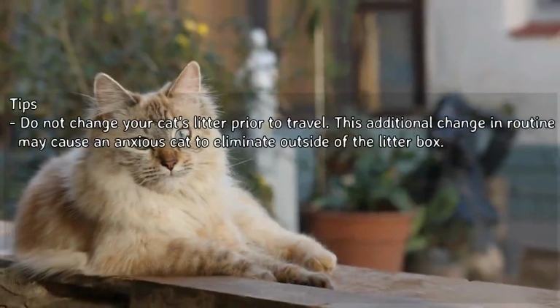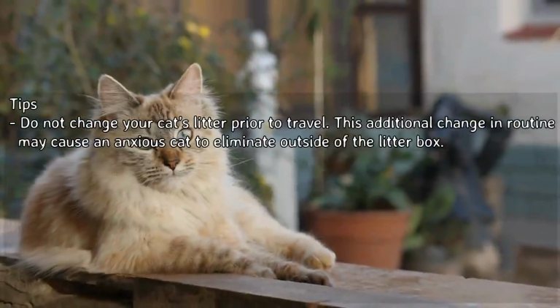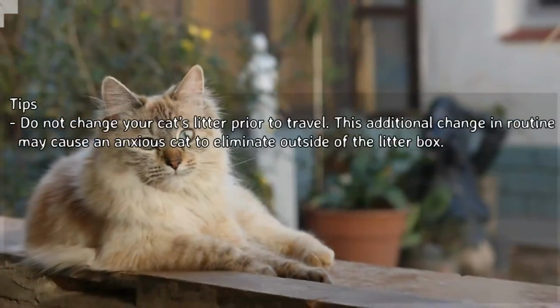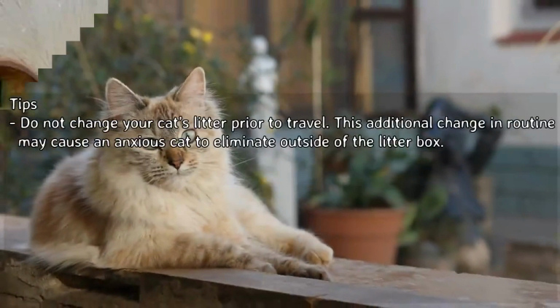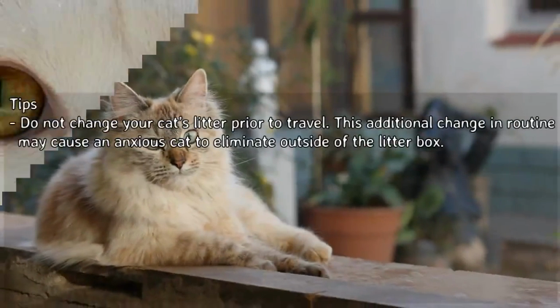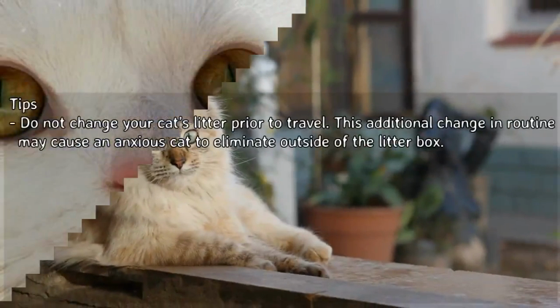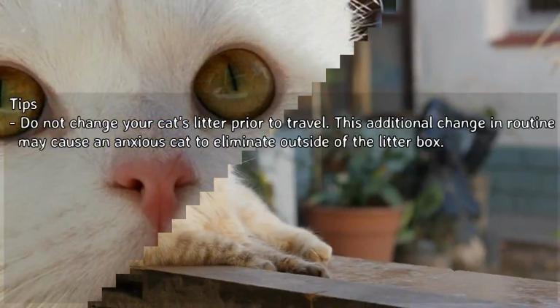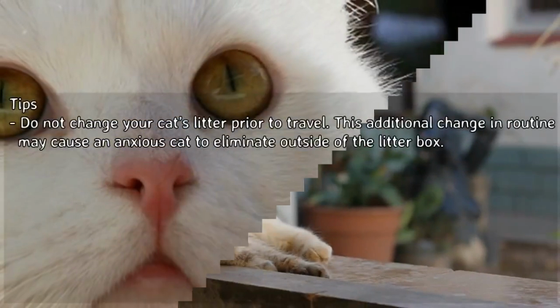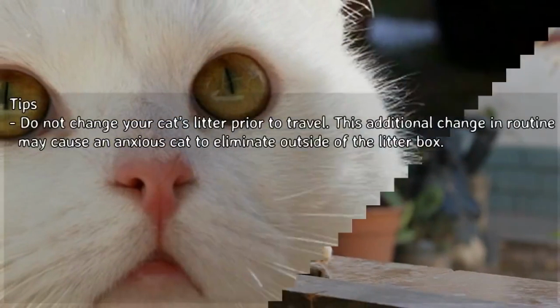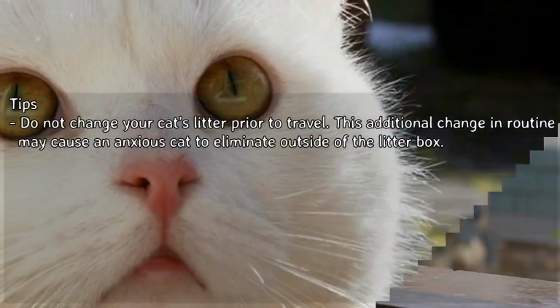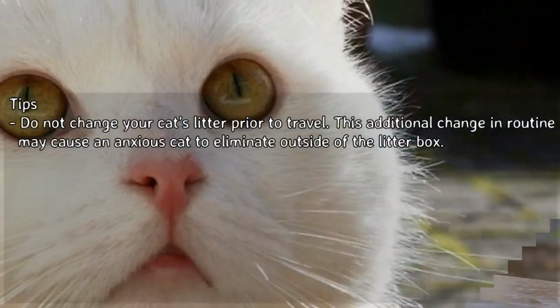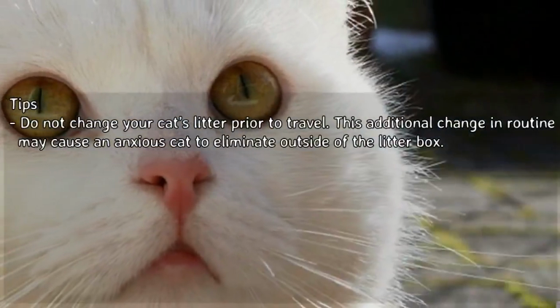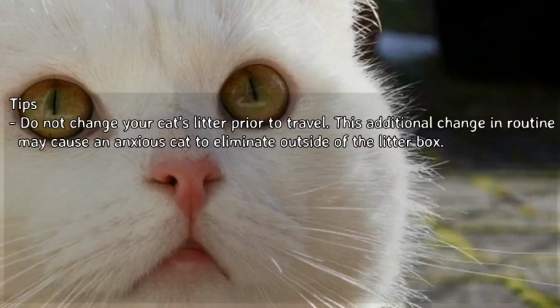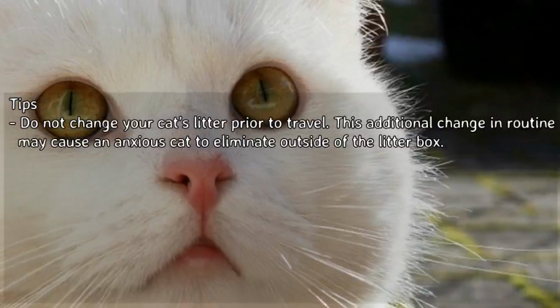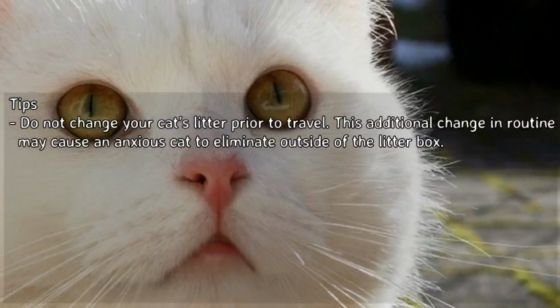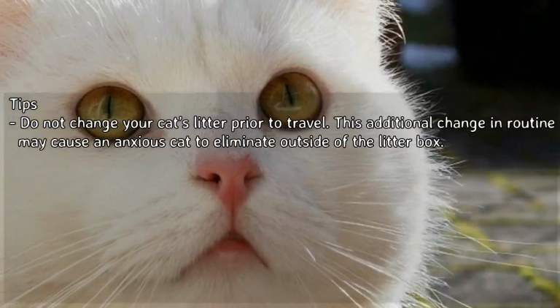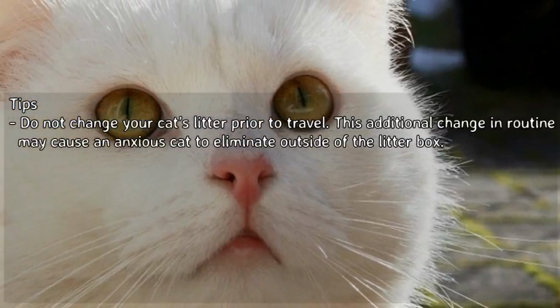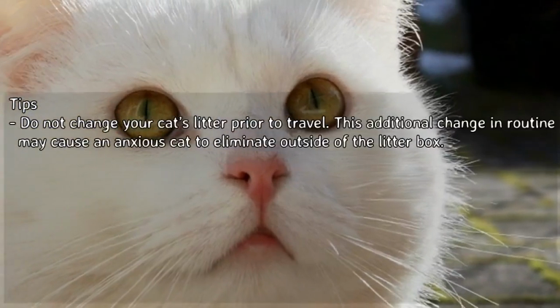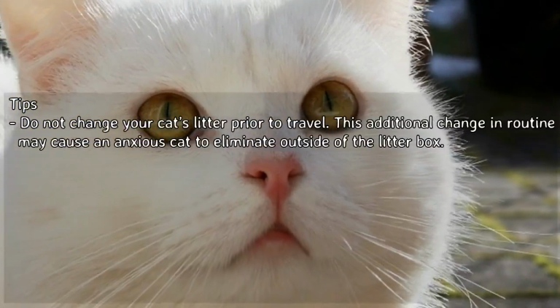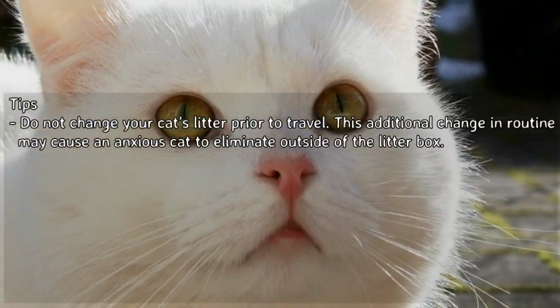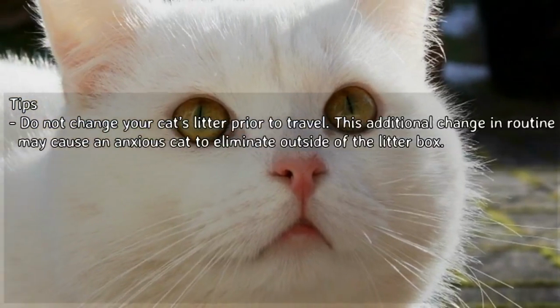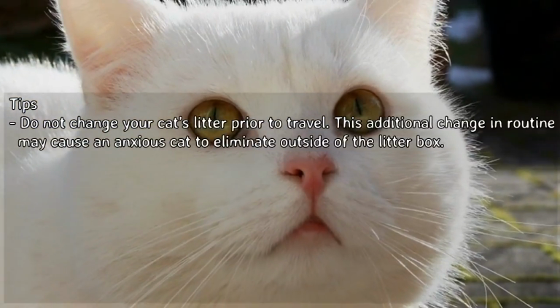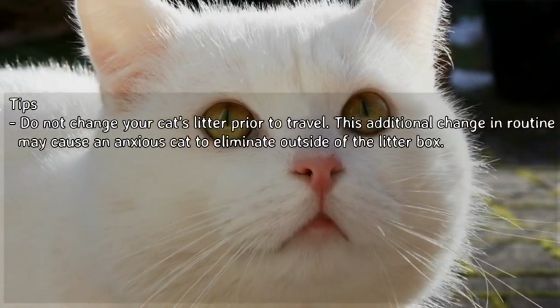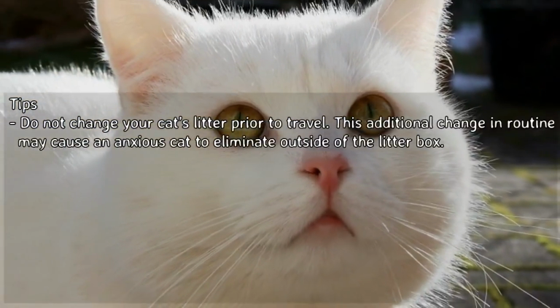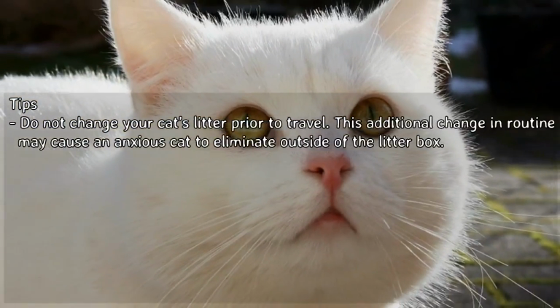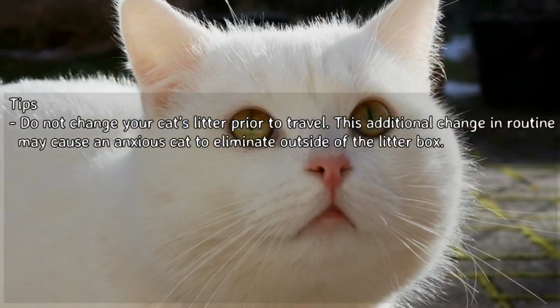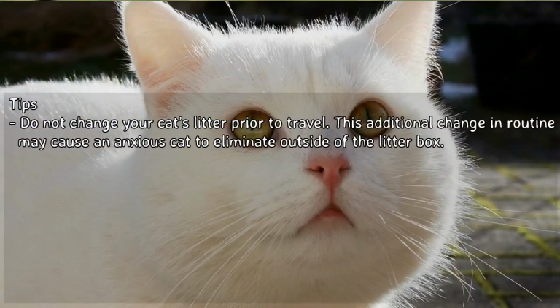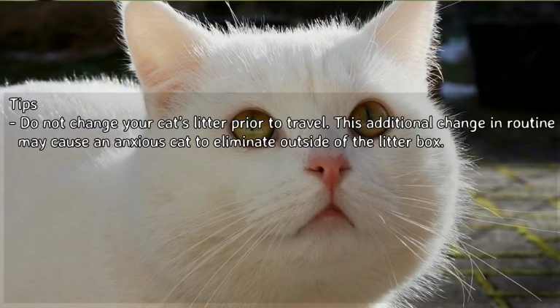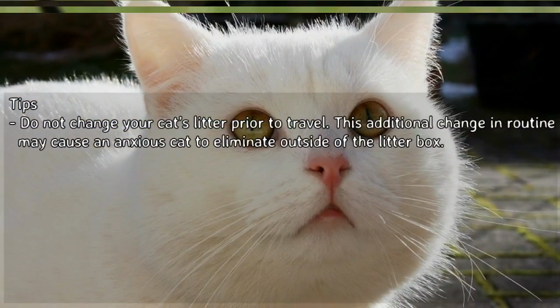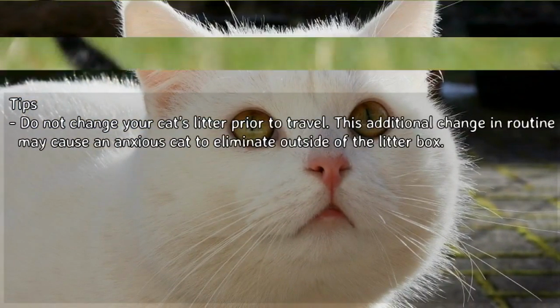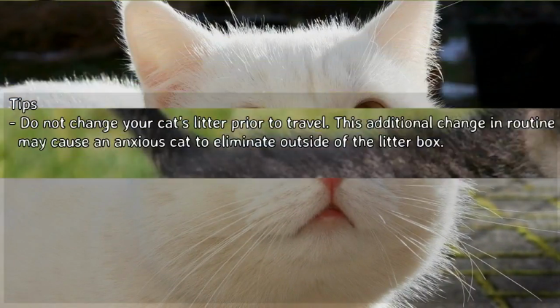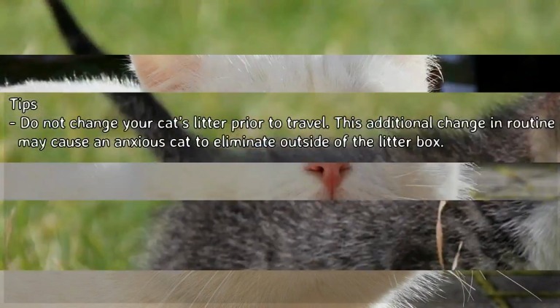Tip: Do not change your cat's litter prior to travel. This additional change in routine may cause an anxious cat to eliminate outside of the litter box.